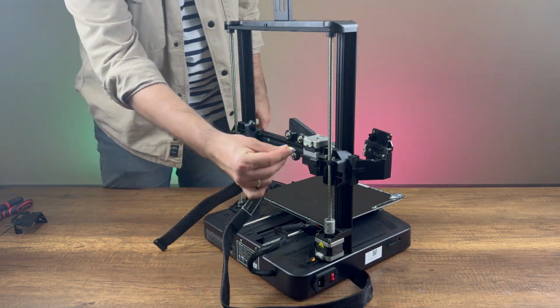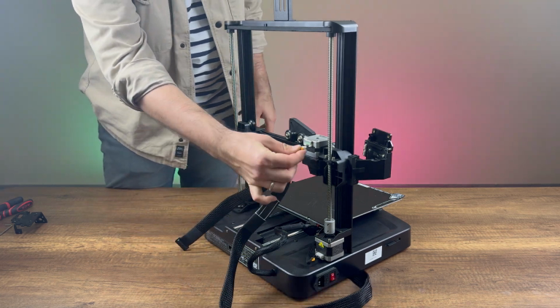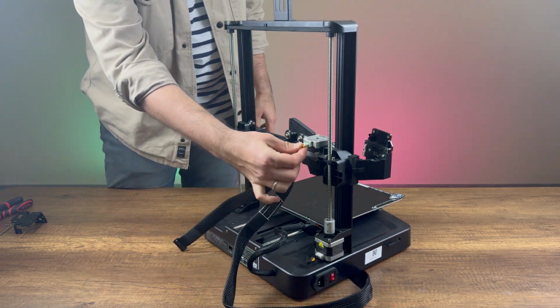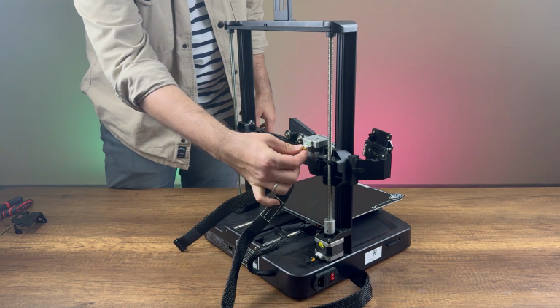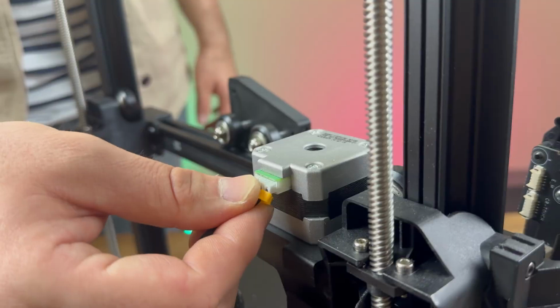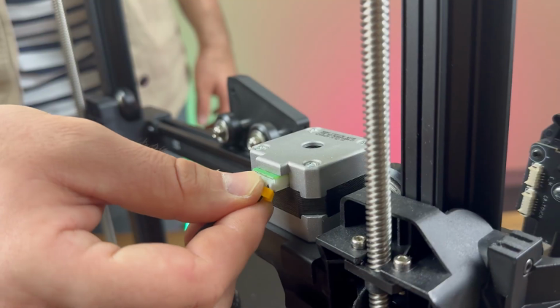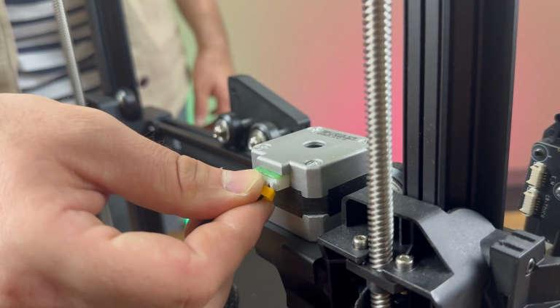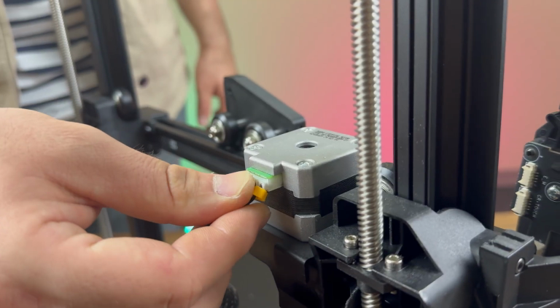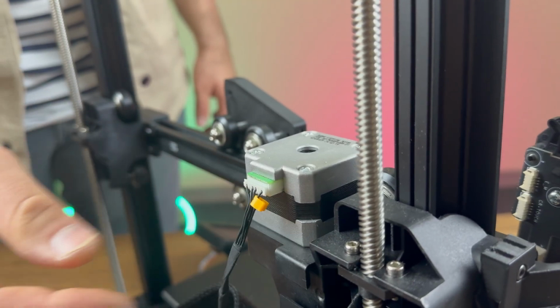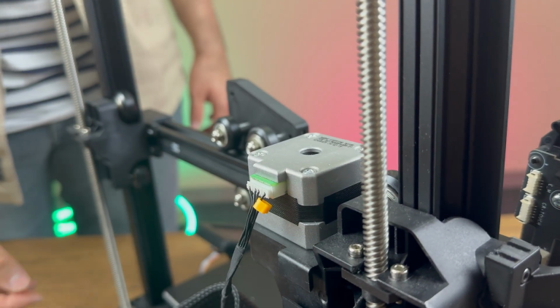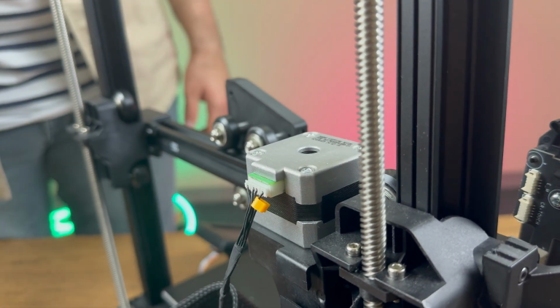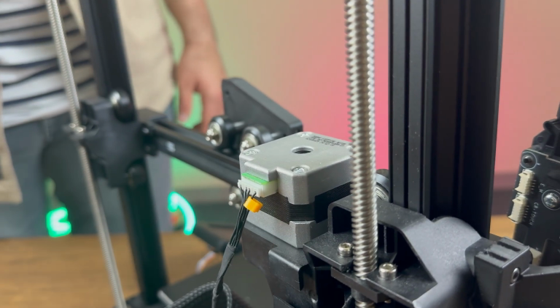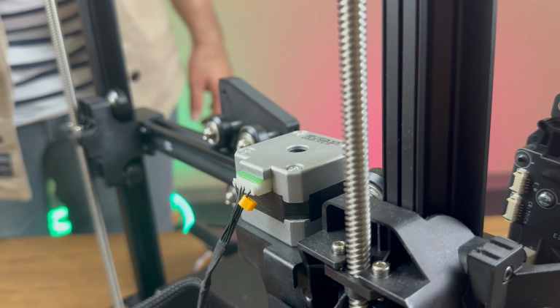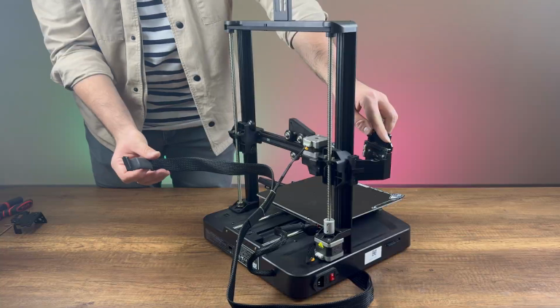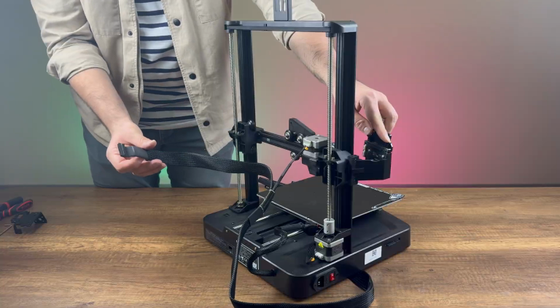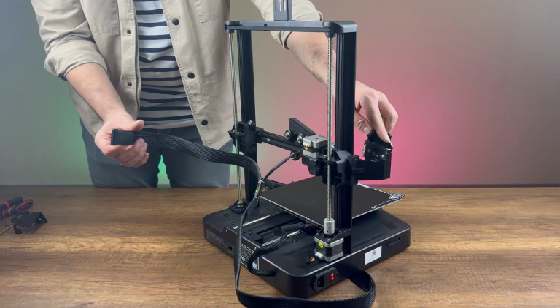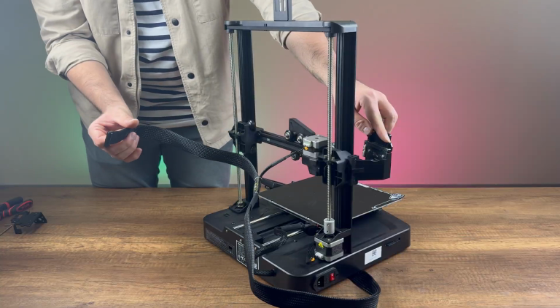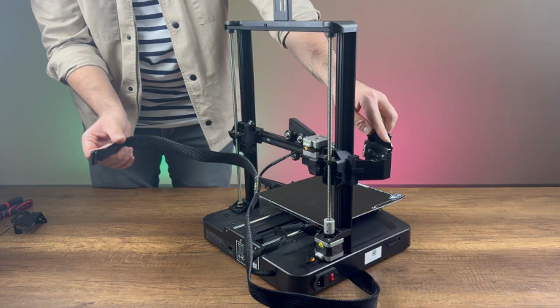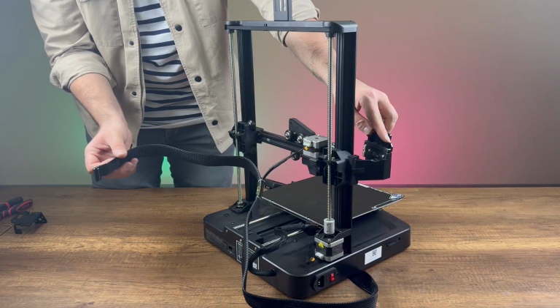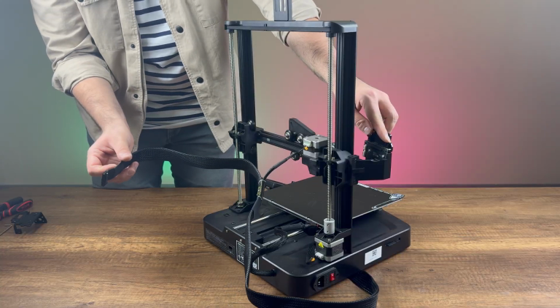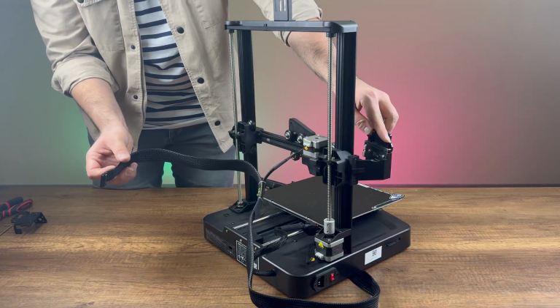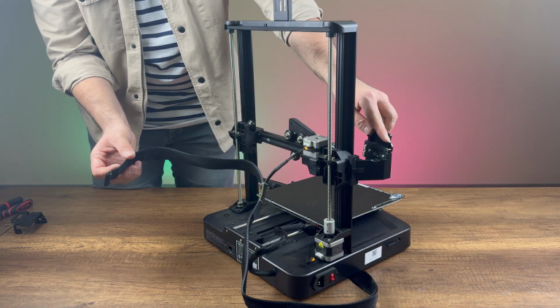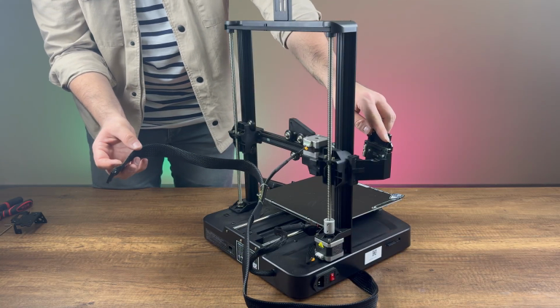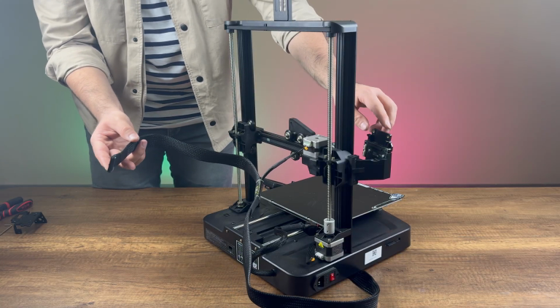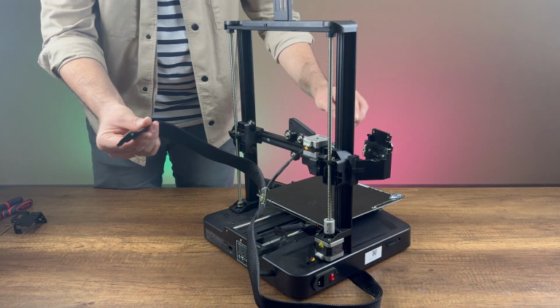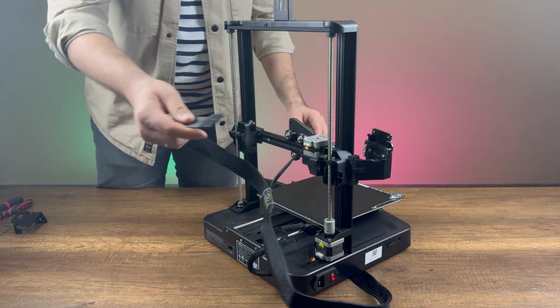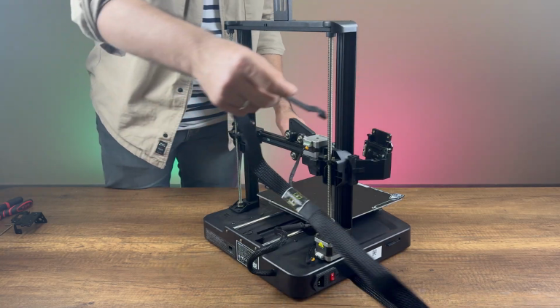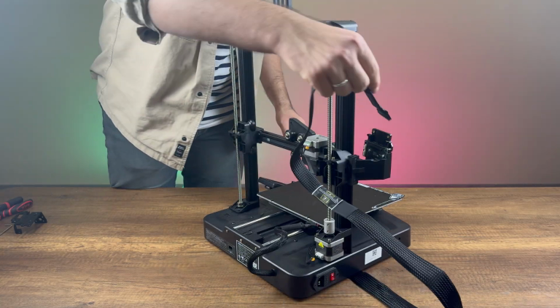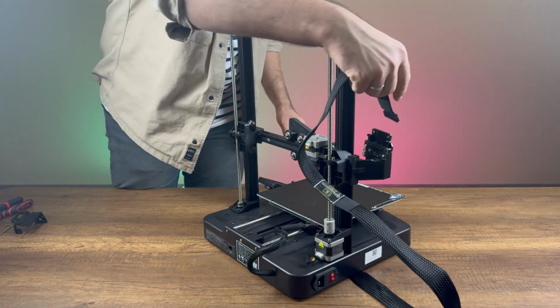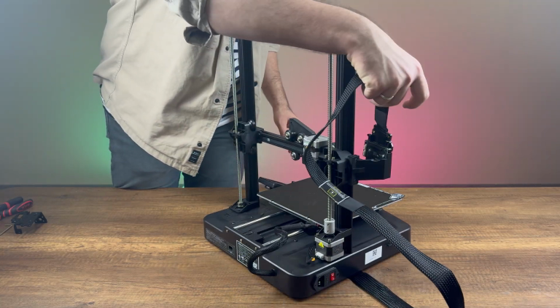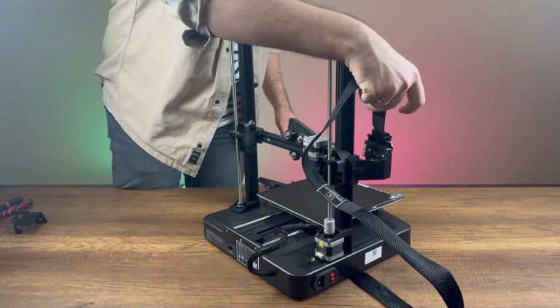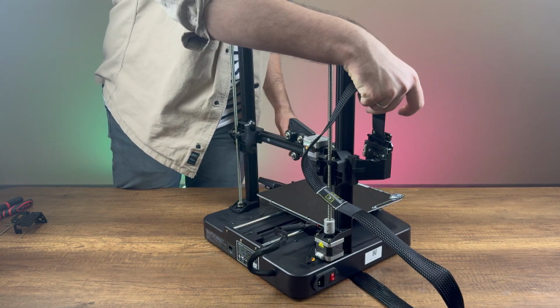Now, we connect the motor cable, attach the print headboard cable, and fasten the latches to secure it.